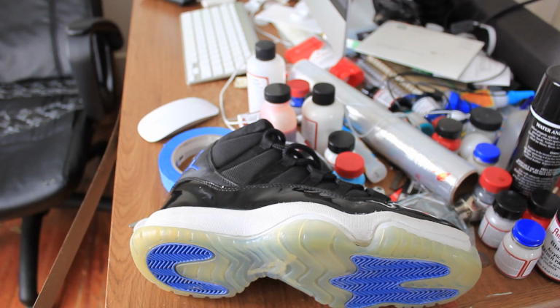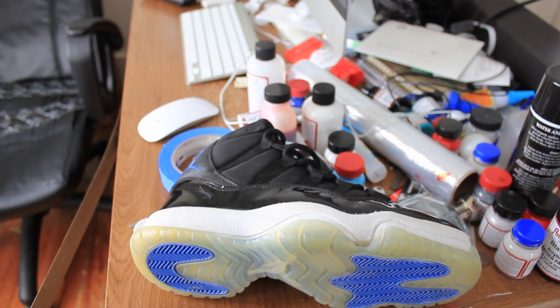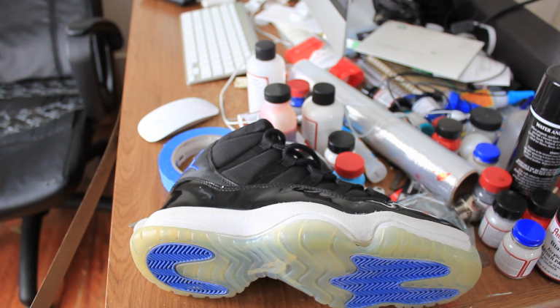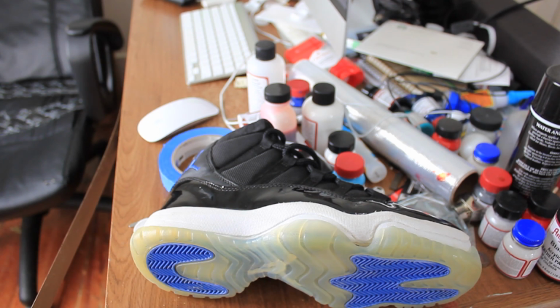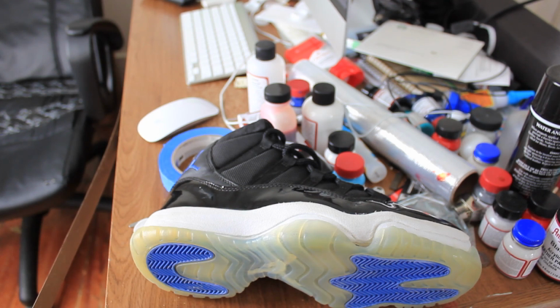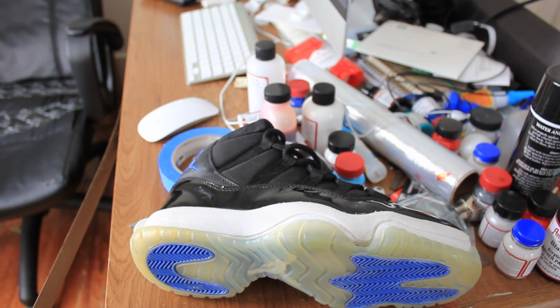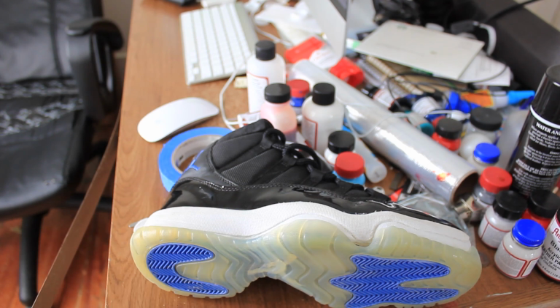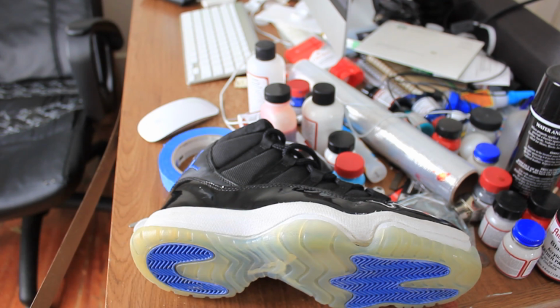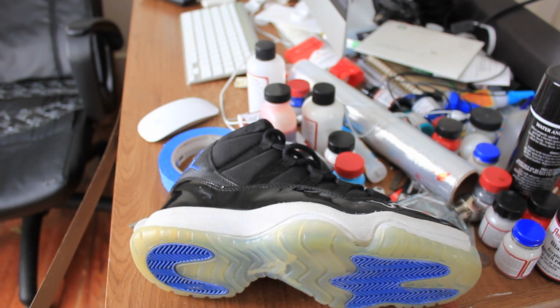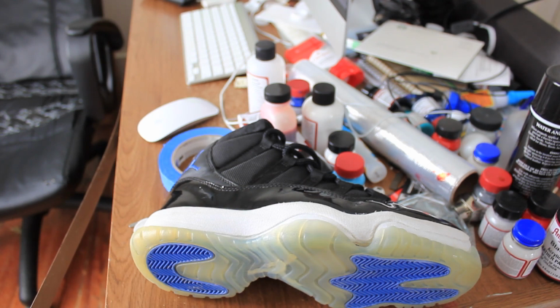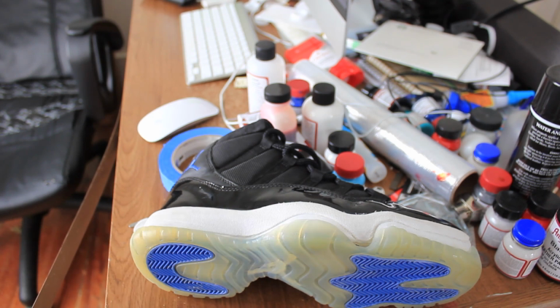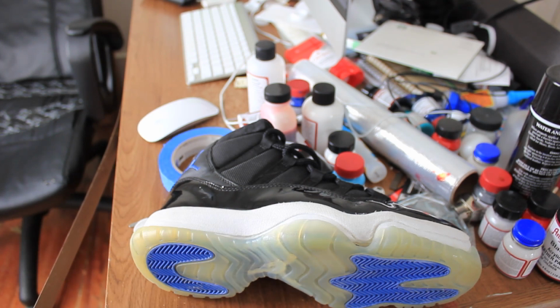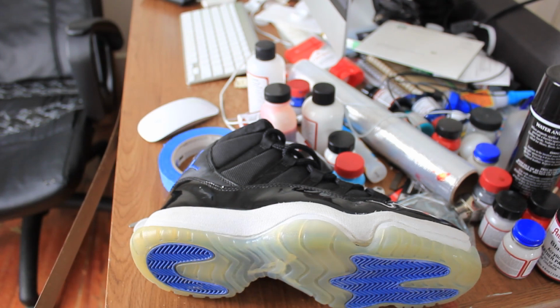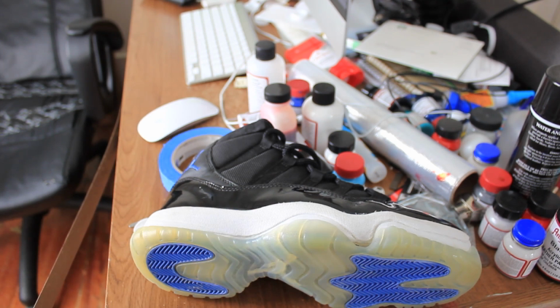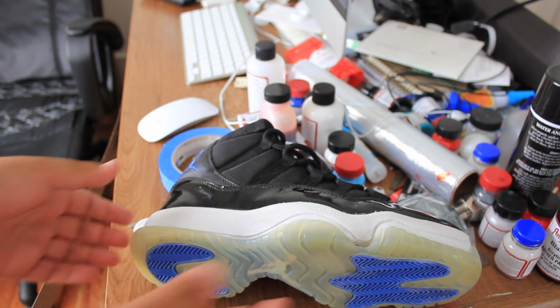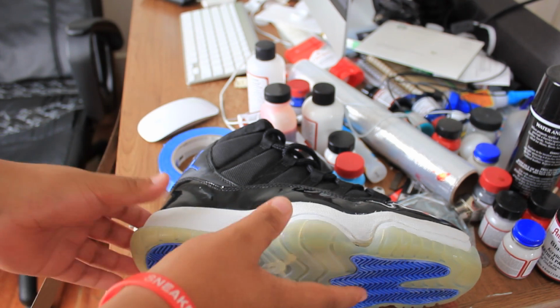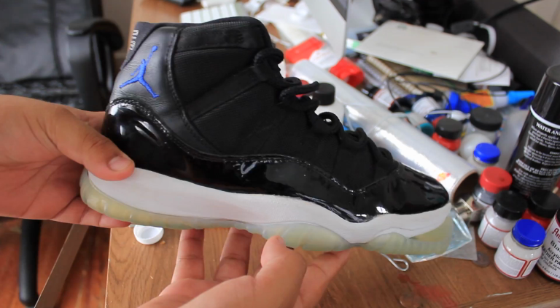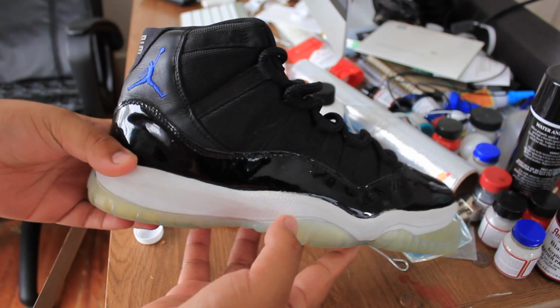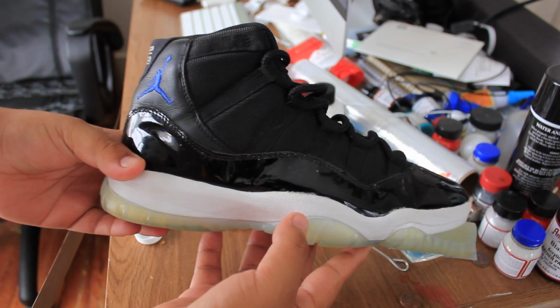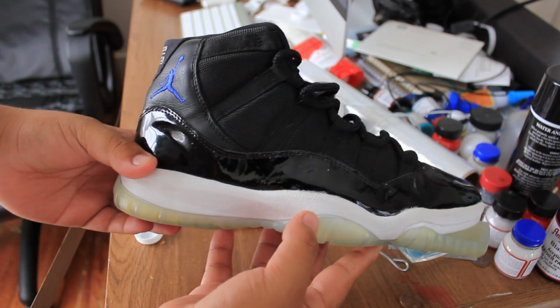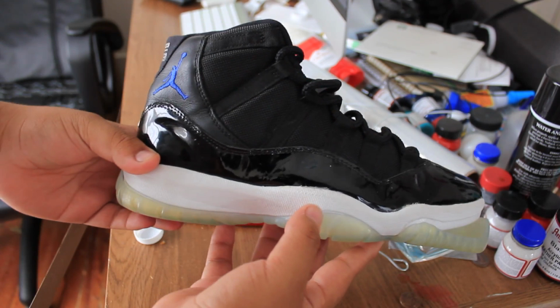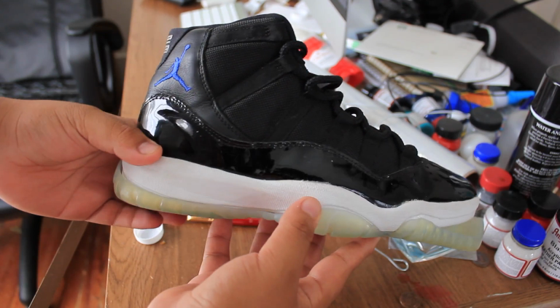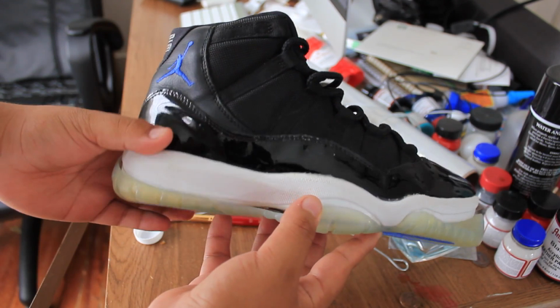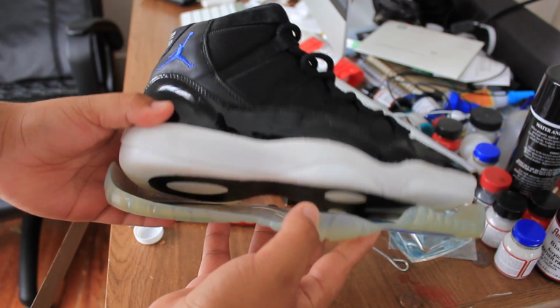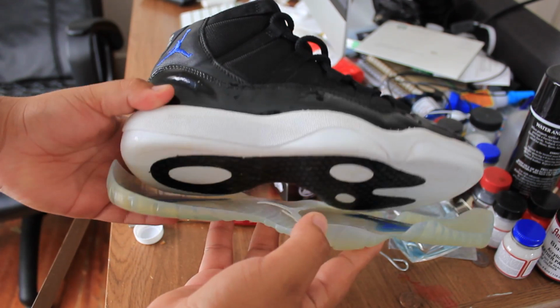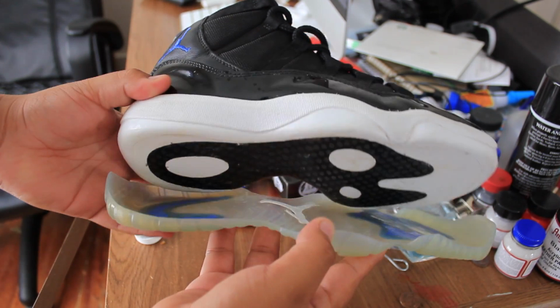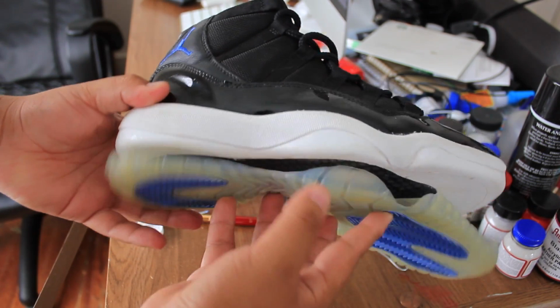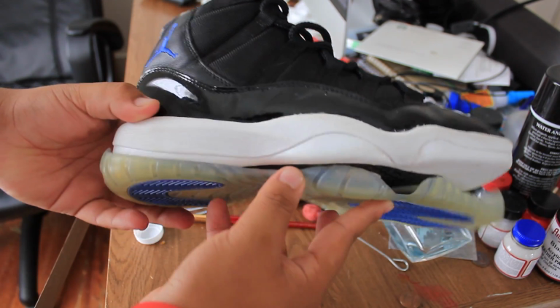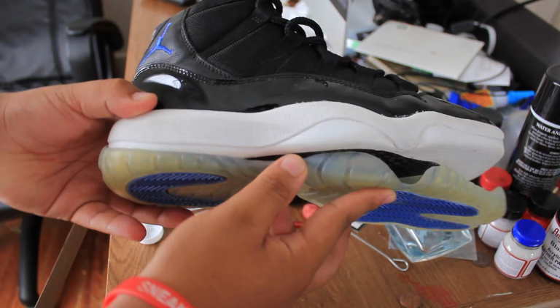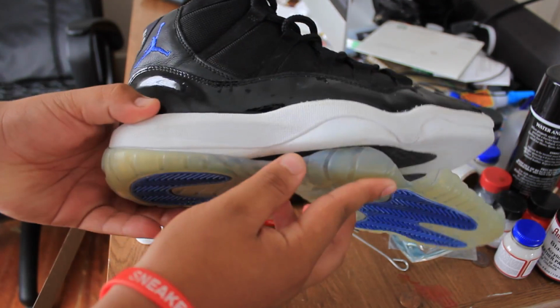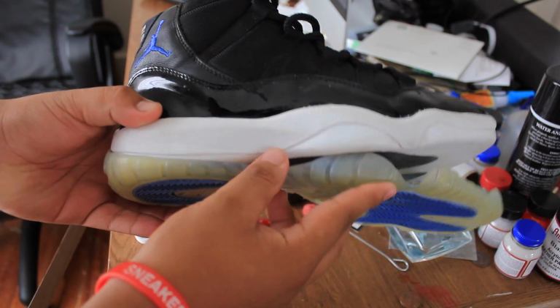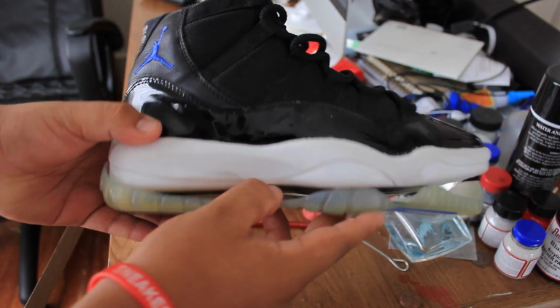What's up everybody, Retro Snickers here back to get y'all with a new video. Today's video is going to be on how to re-glue your icy soles.